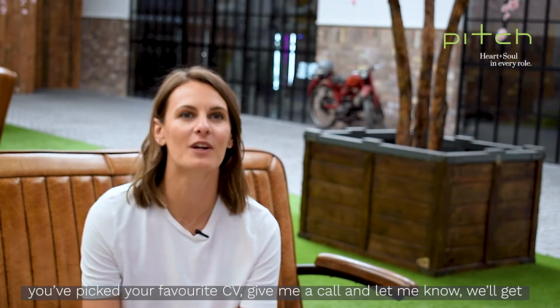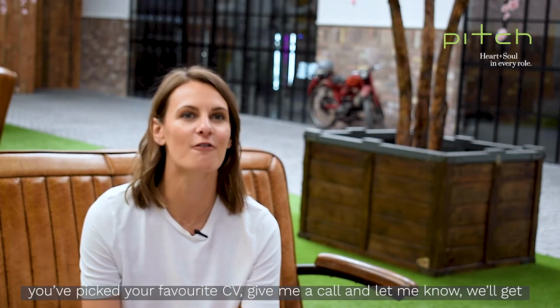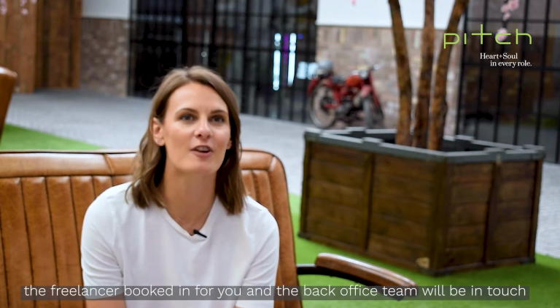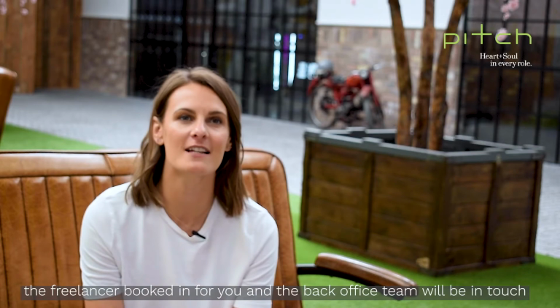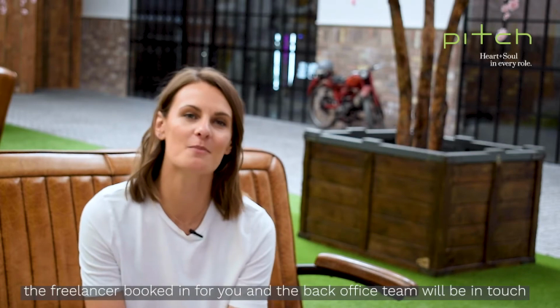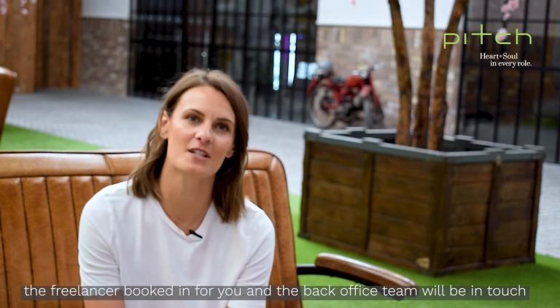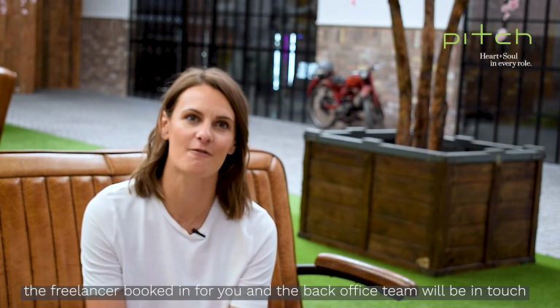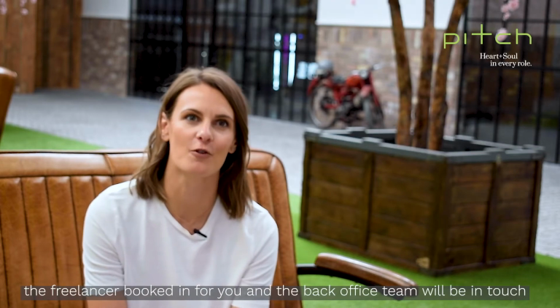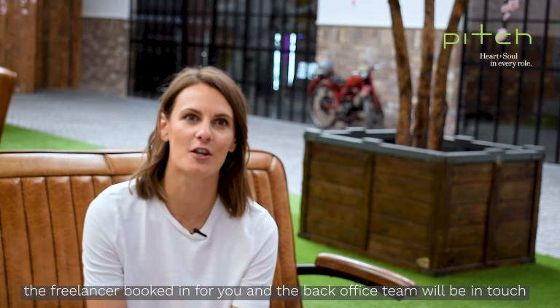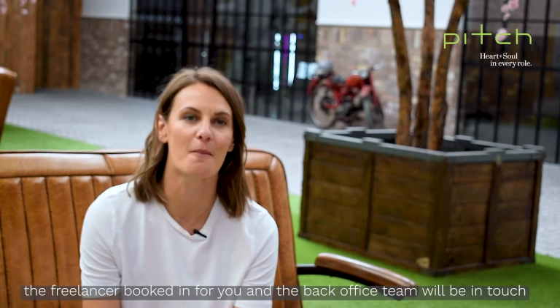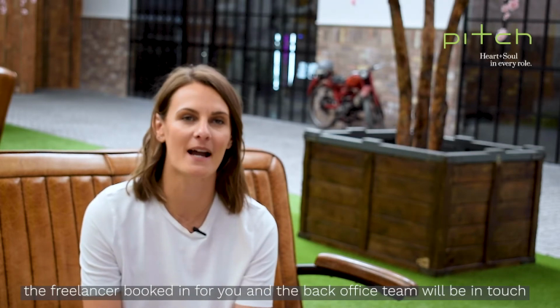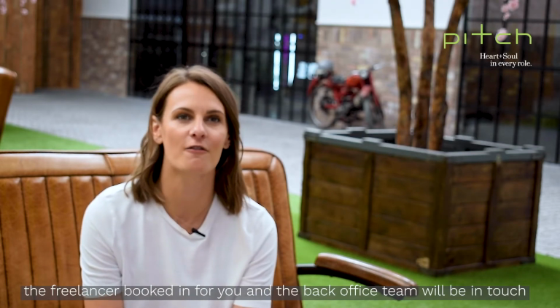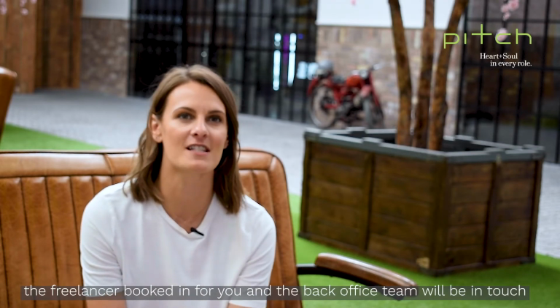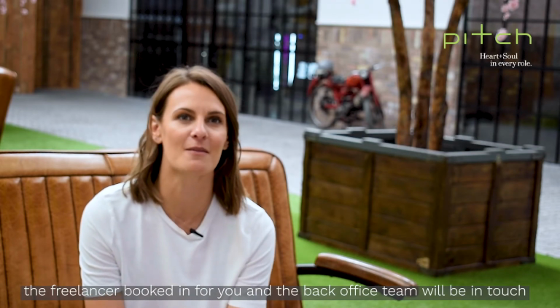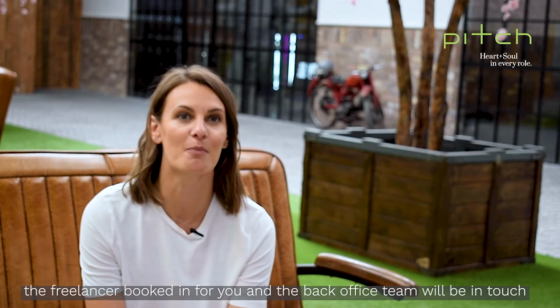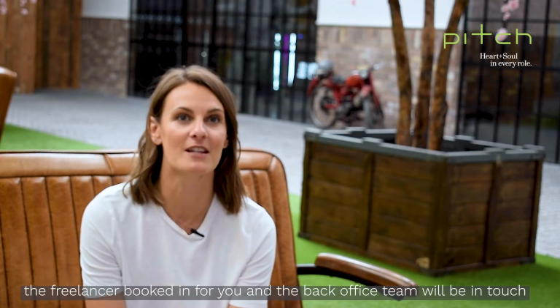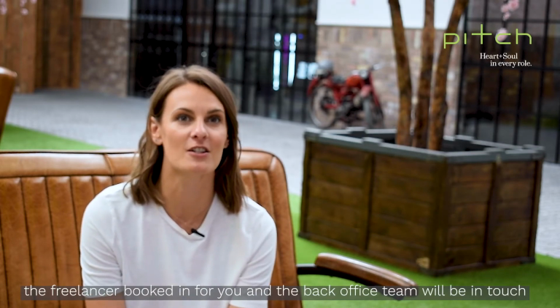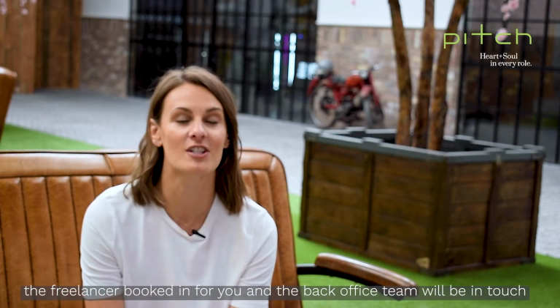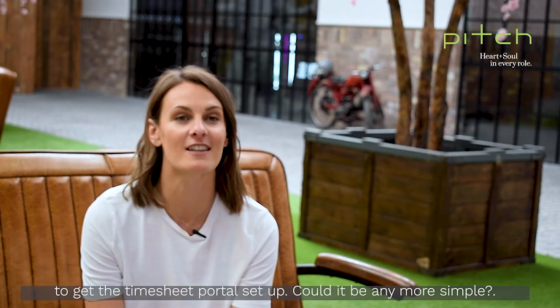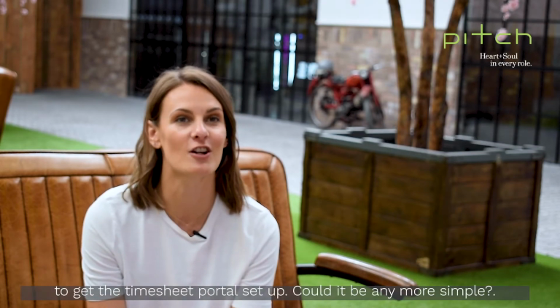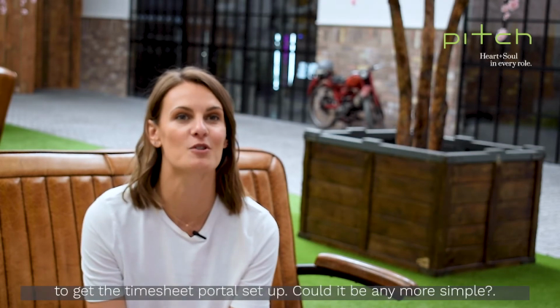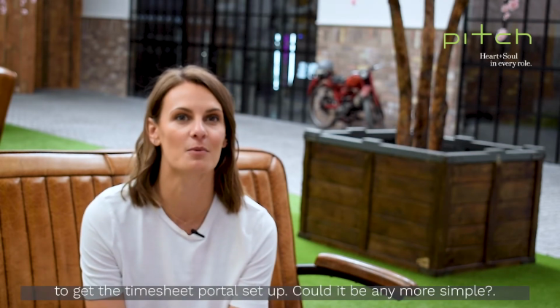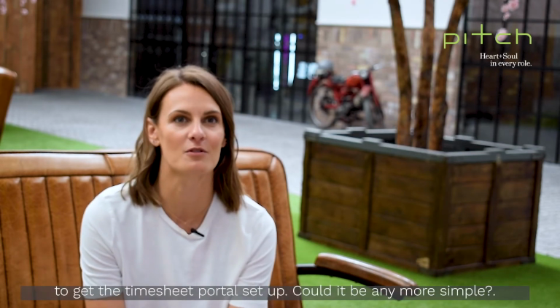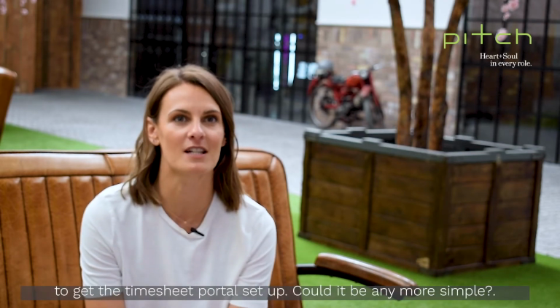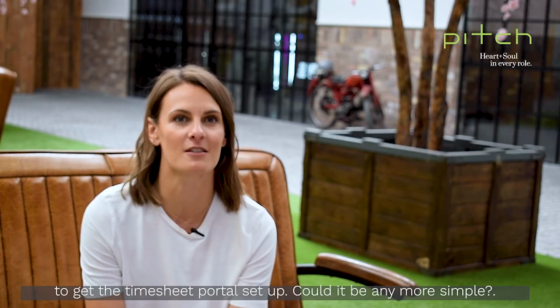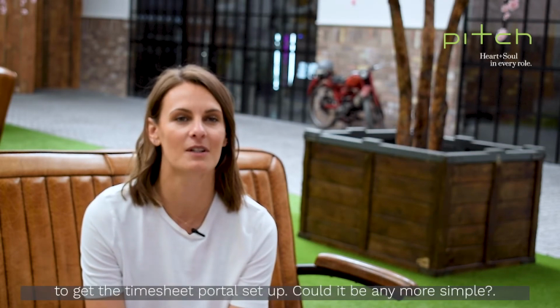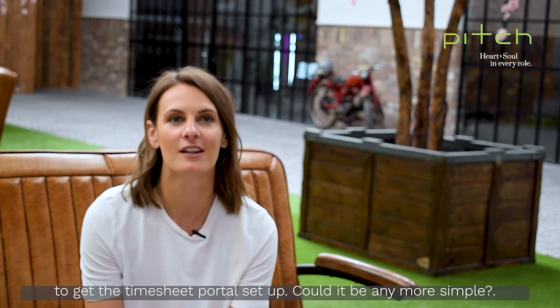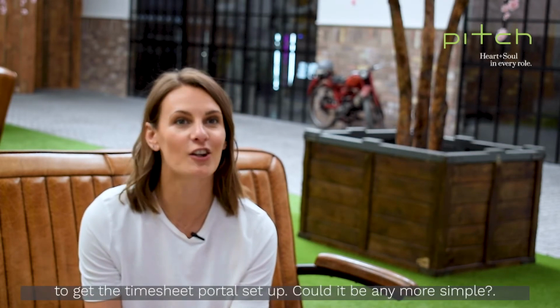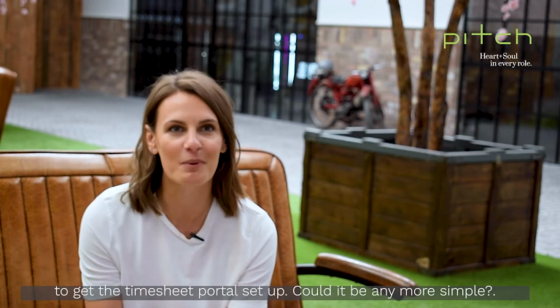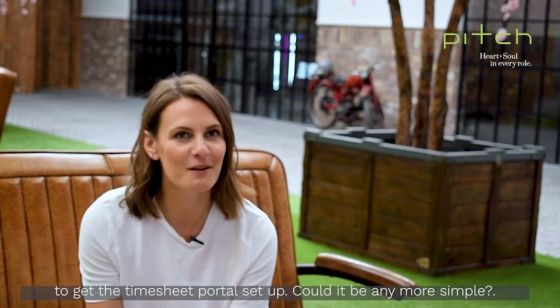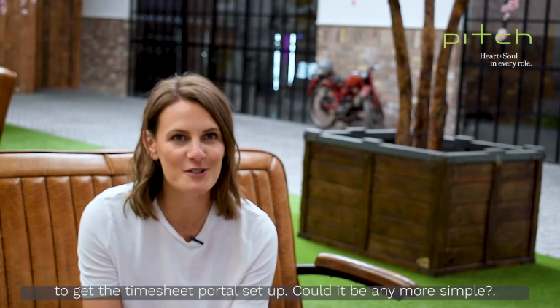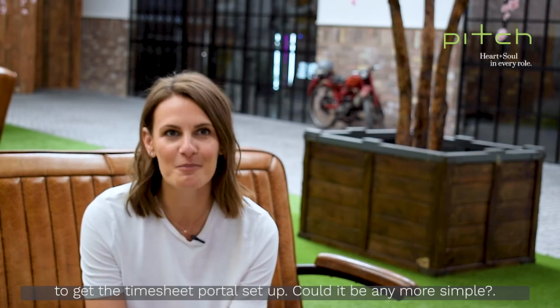We'll get the freelancer booked in for you, and the back office team will be in touch to get the timesheet portal set up. Could it be any more simple?